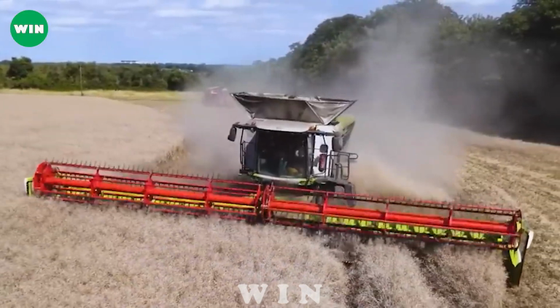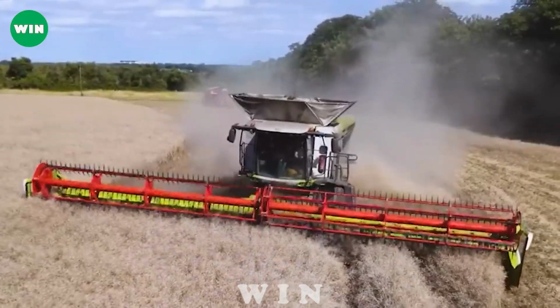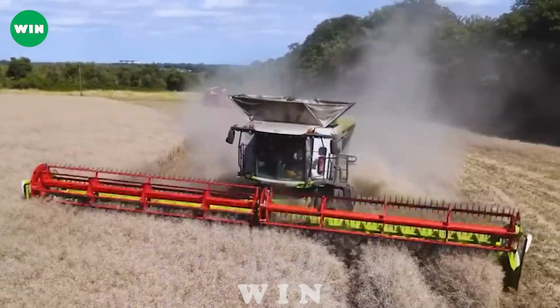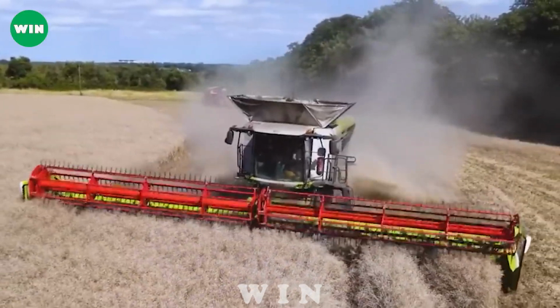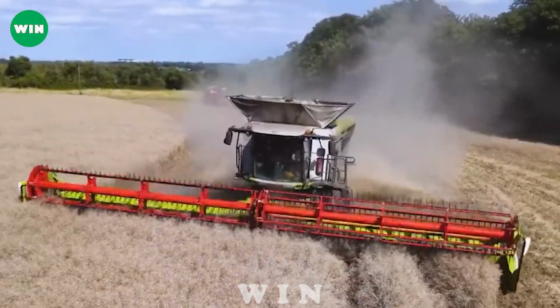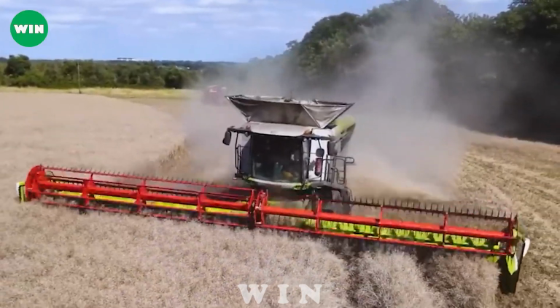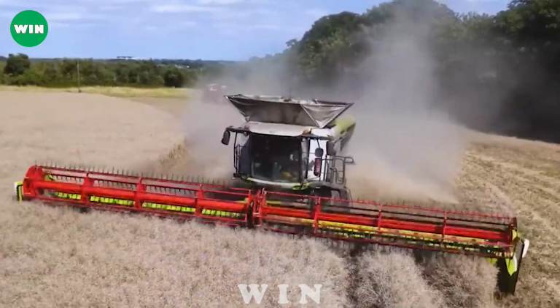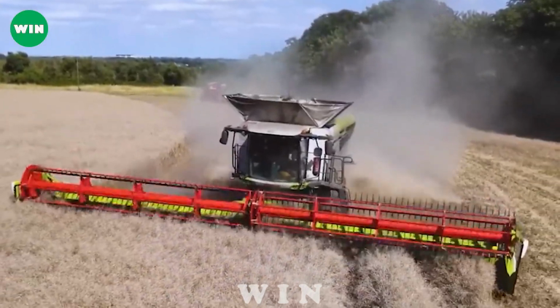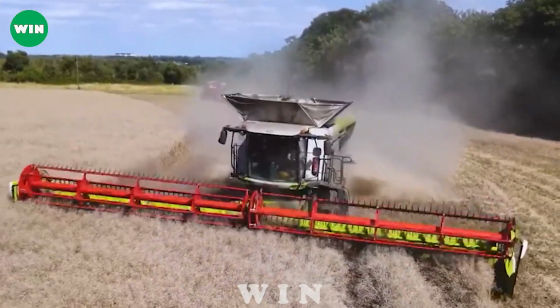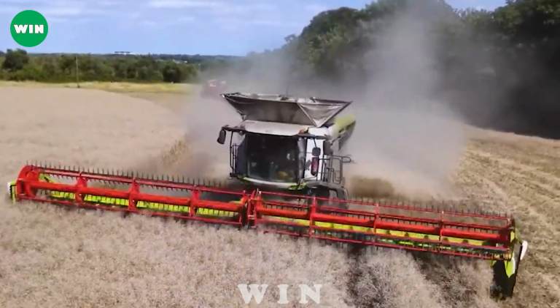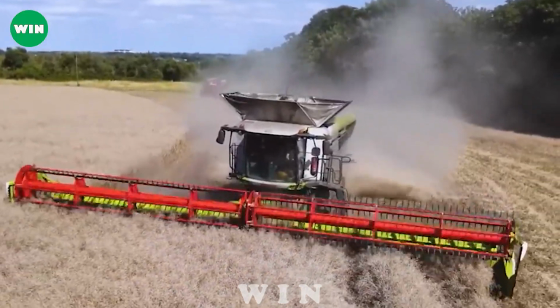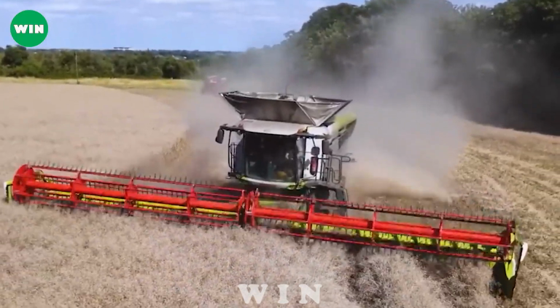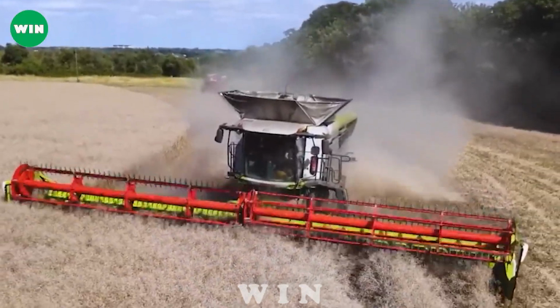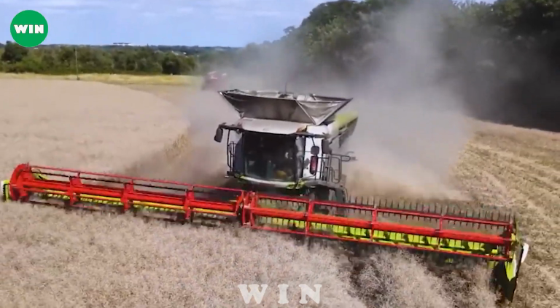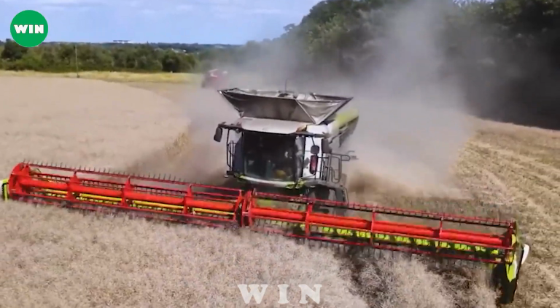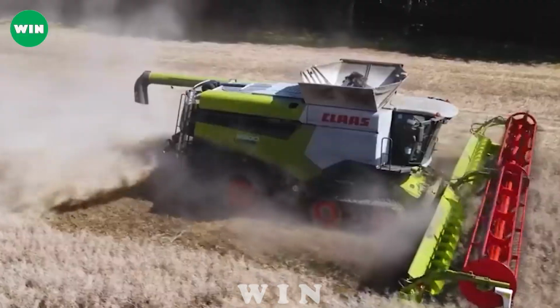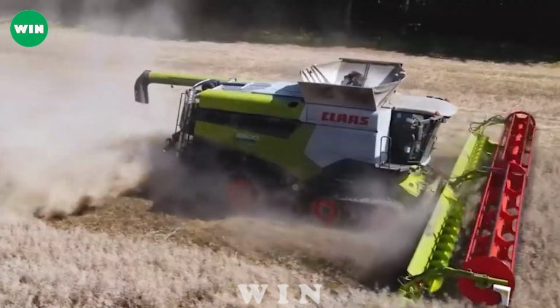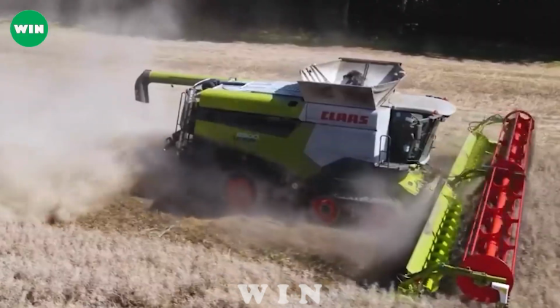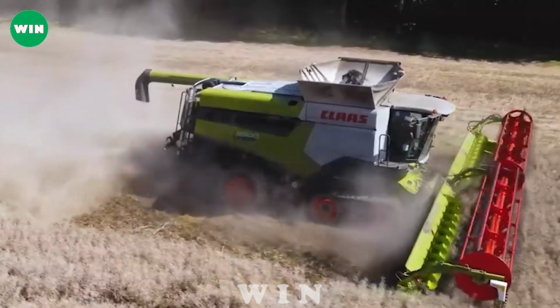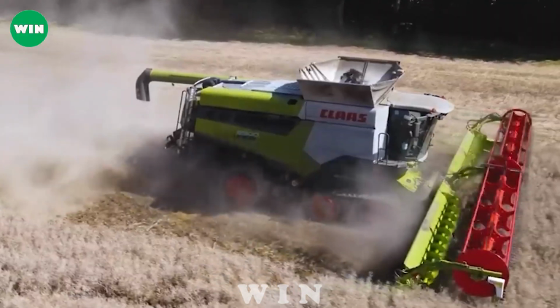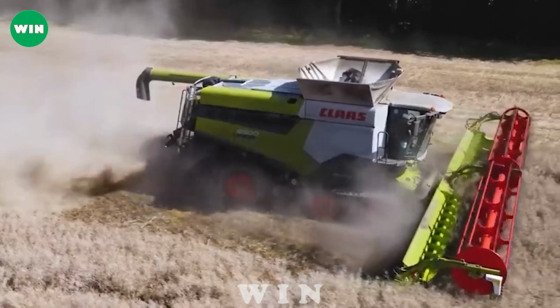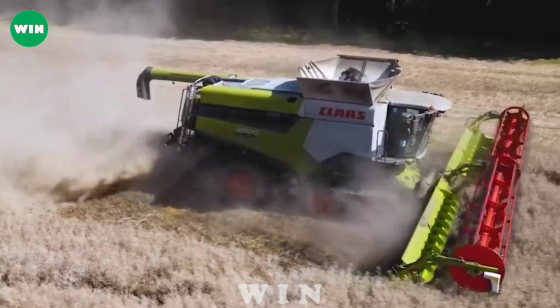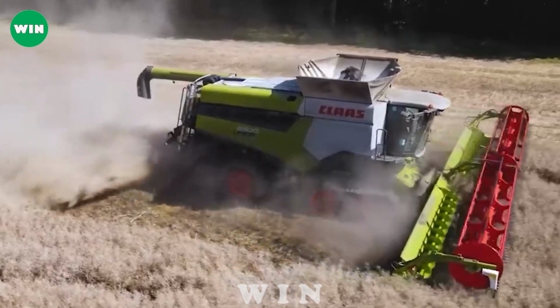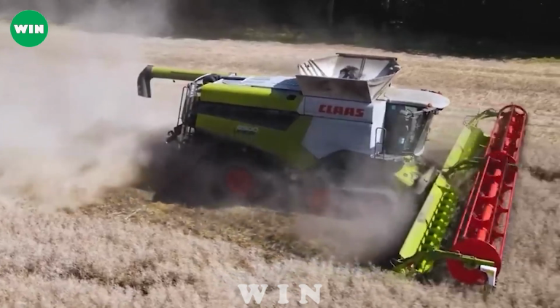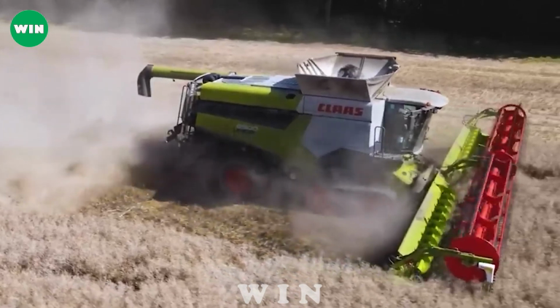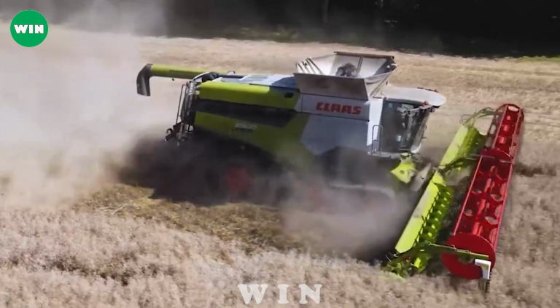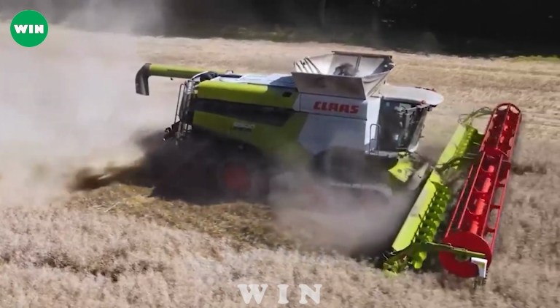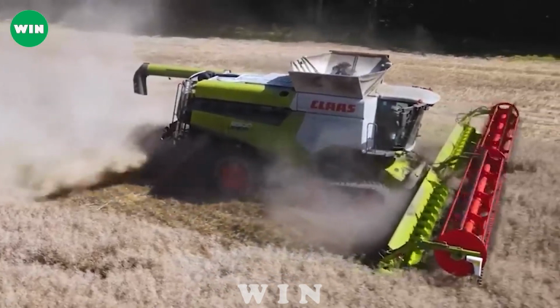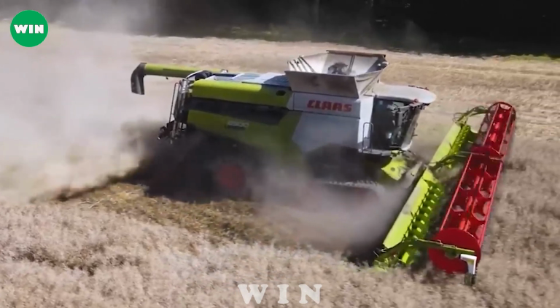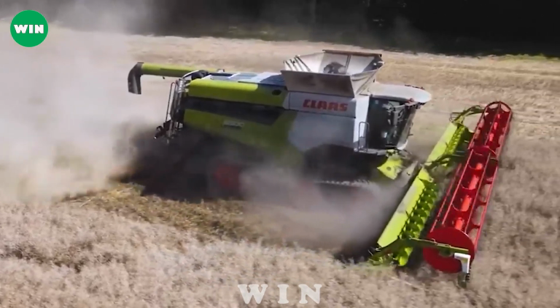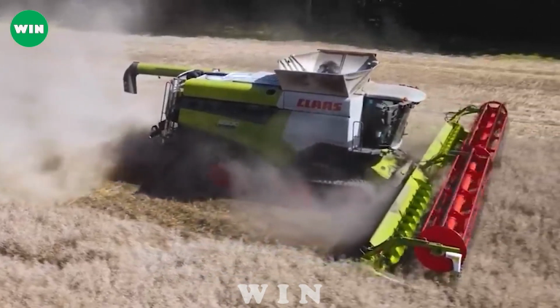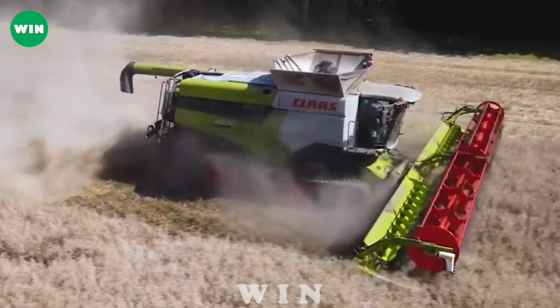This machine allows farmers to harvest millions of tons of wheat each day quickly.